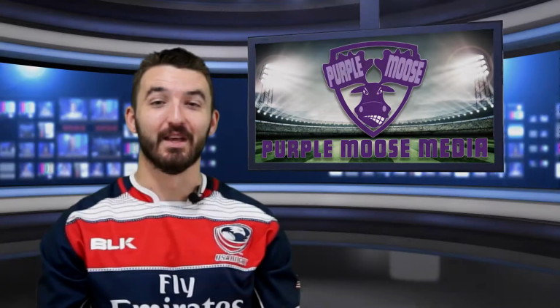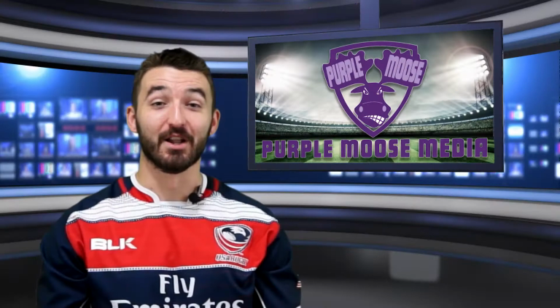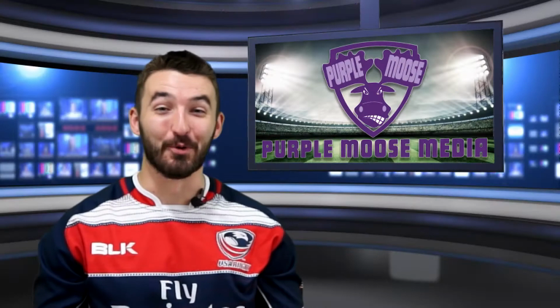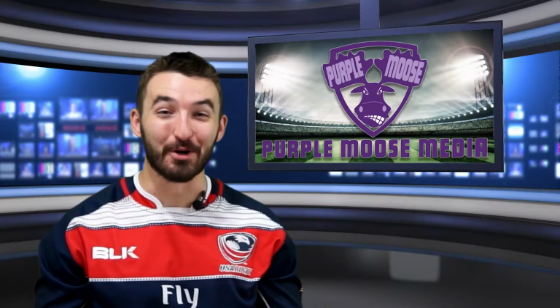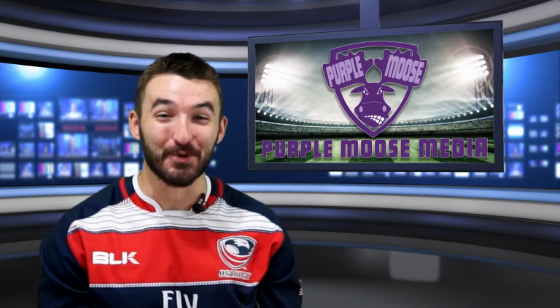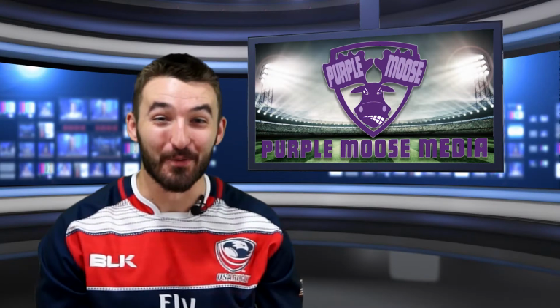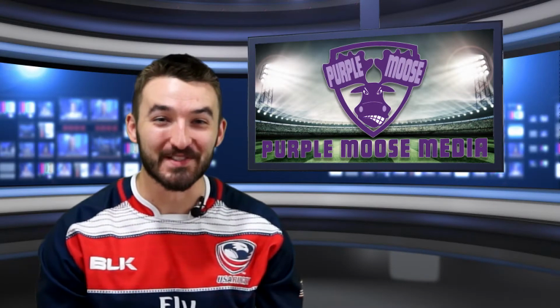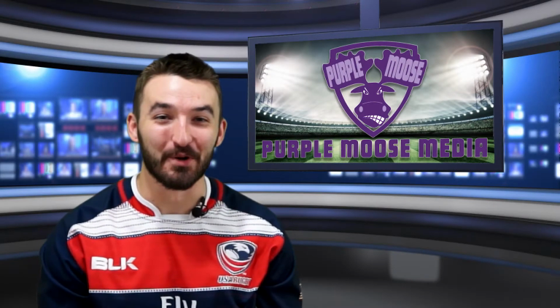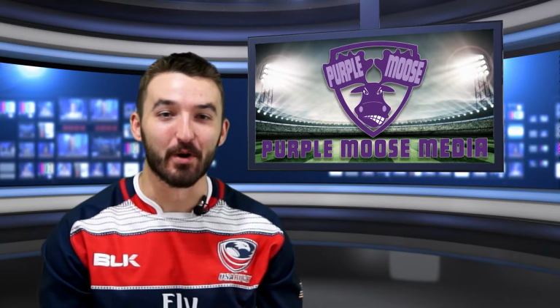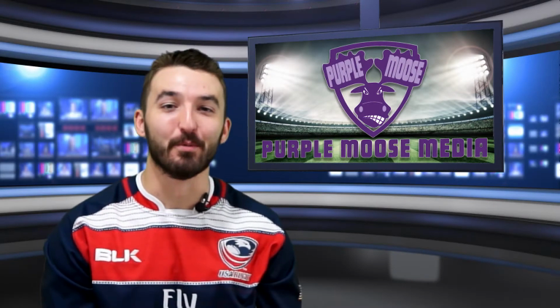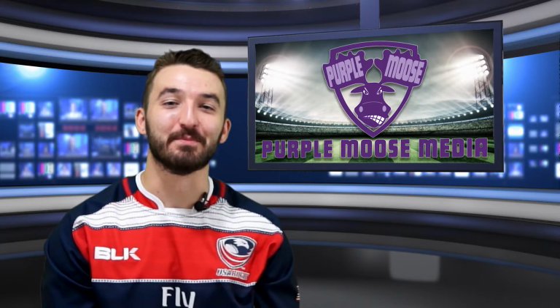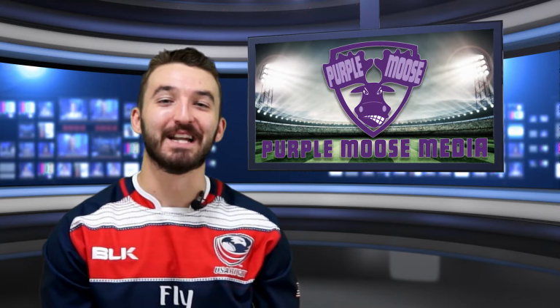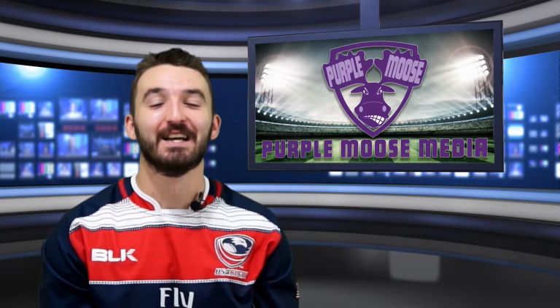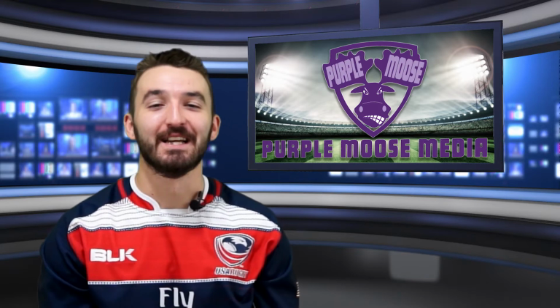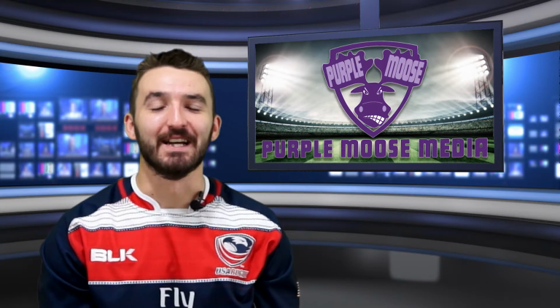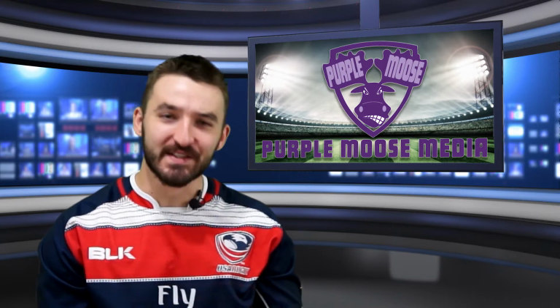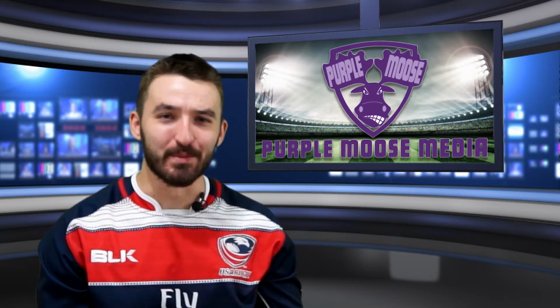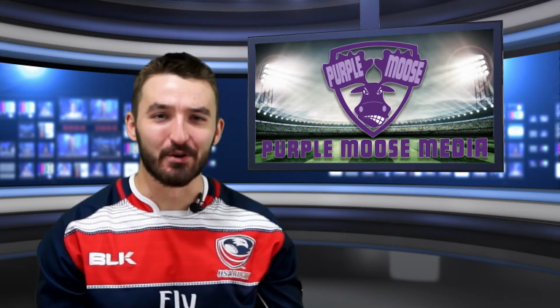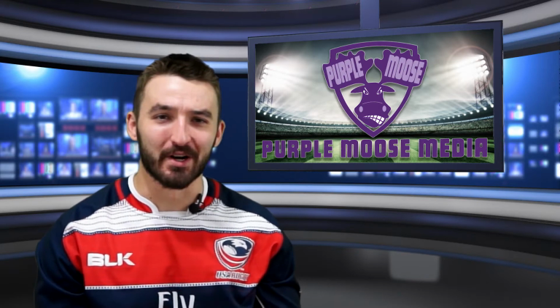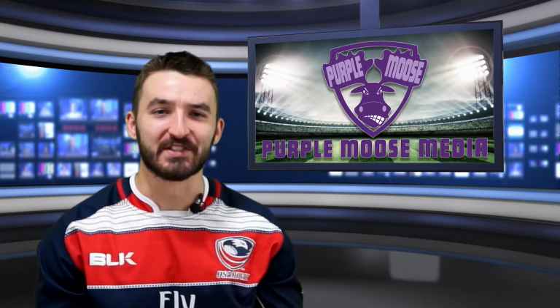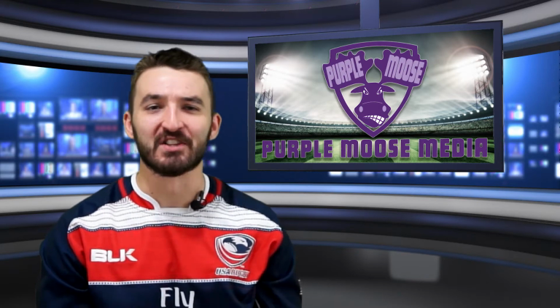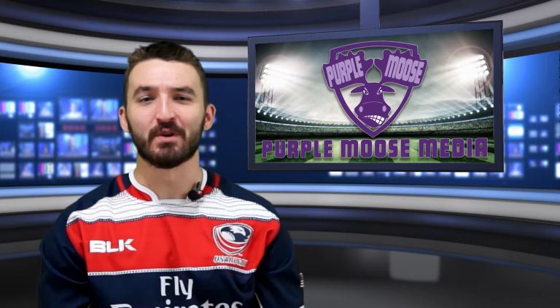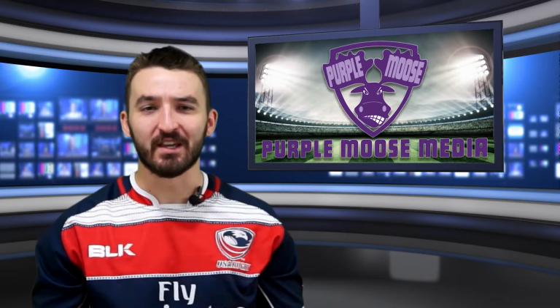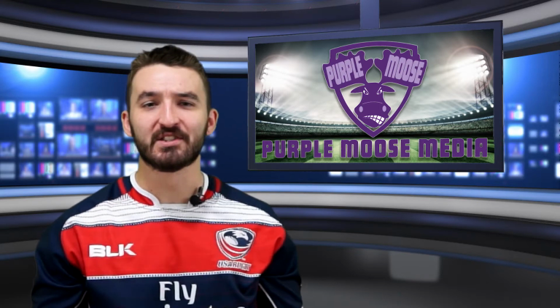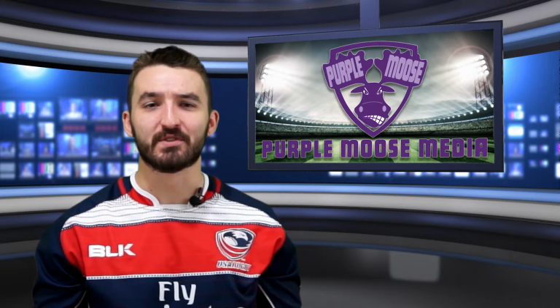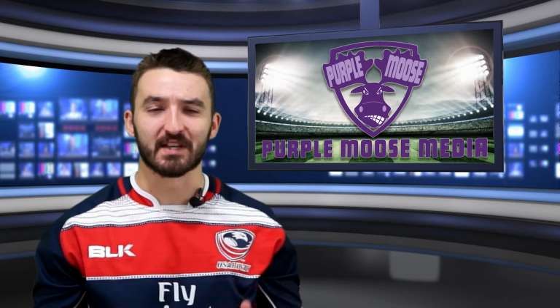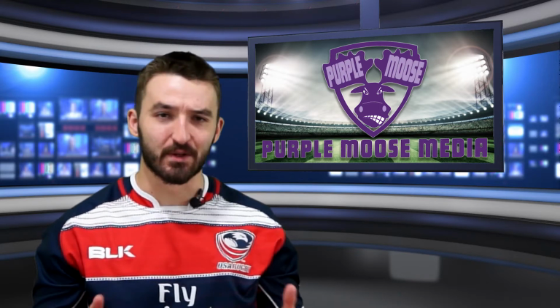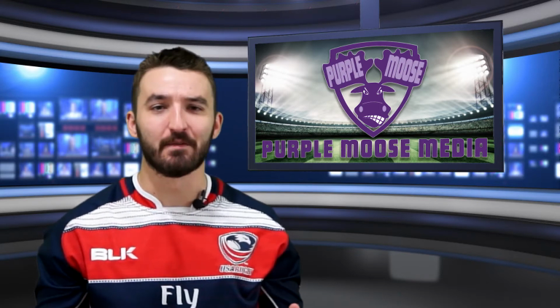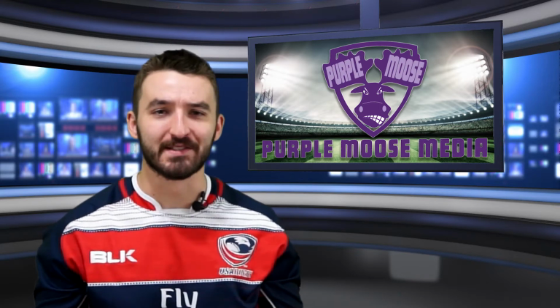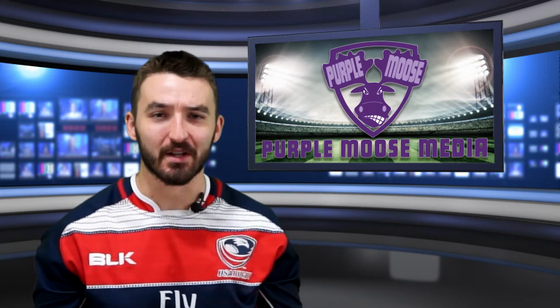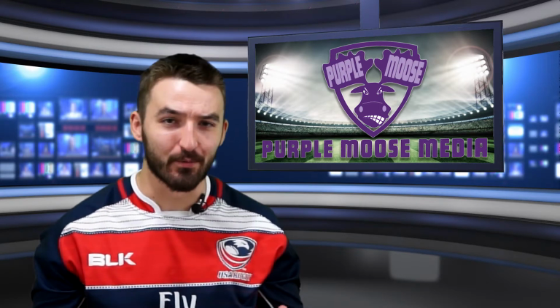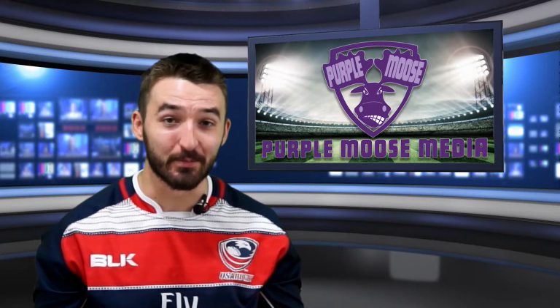Hello, and welcome to another episode of the Purple Moose Minute. In this episode, we're going to discuss three keys to successful offense in Olympic rugby.